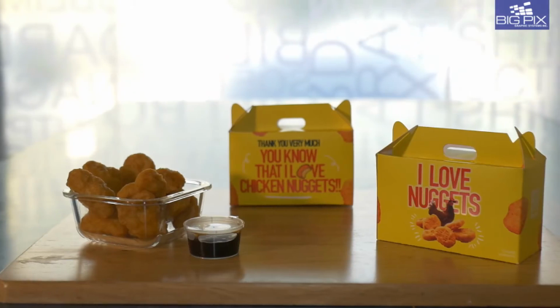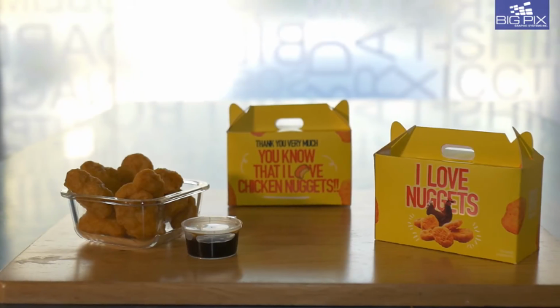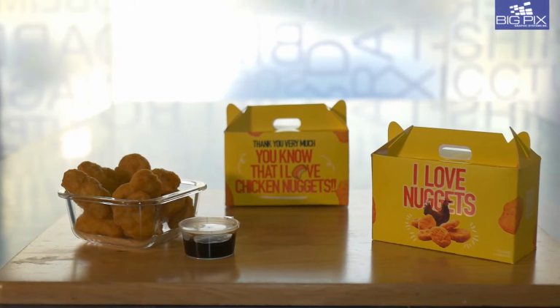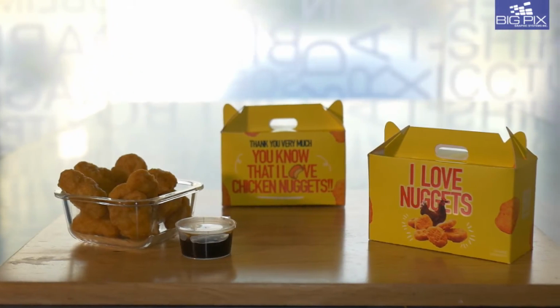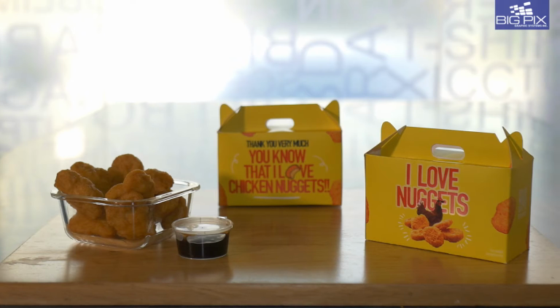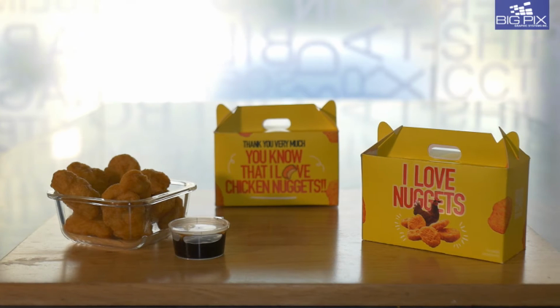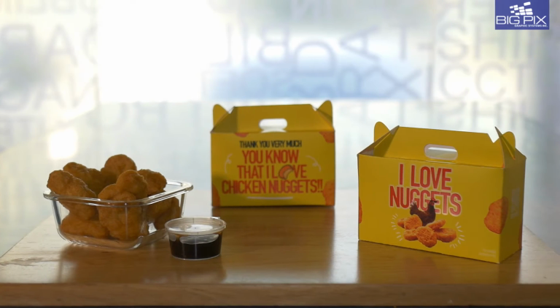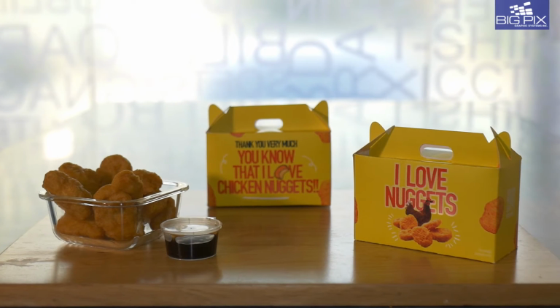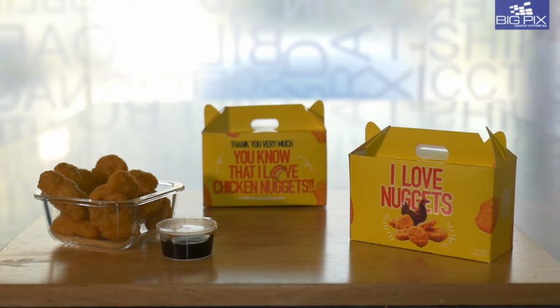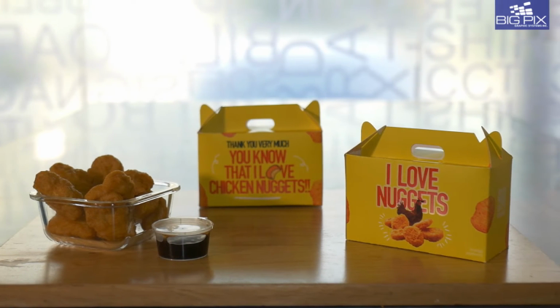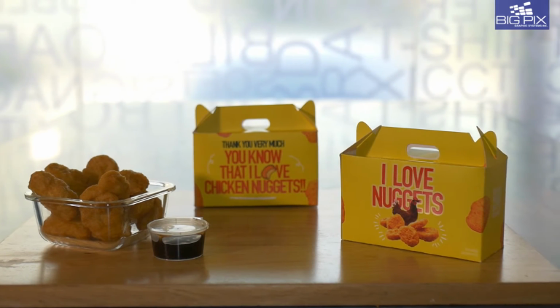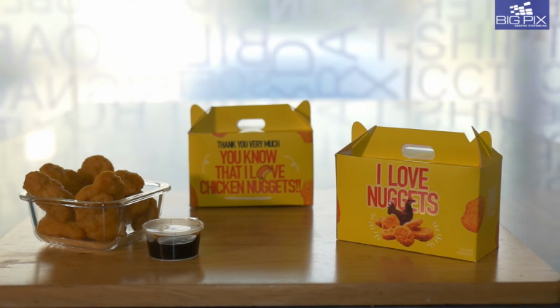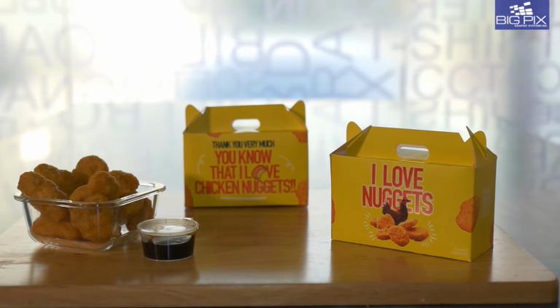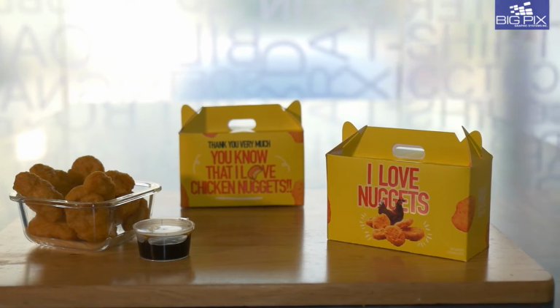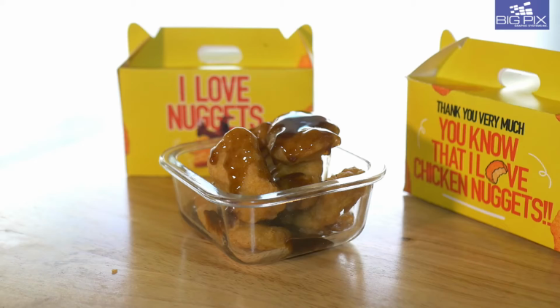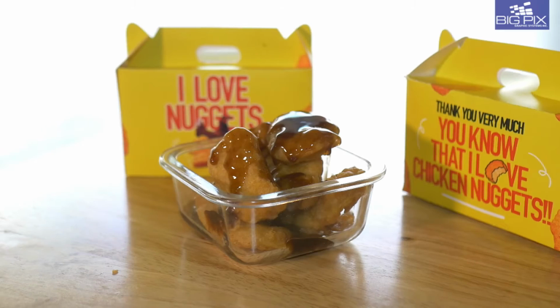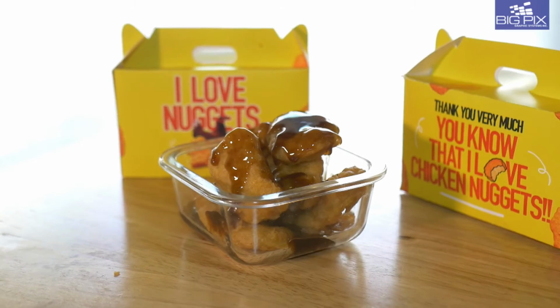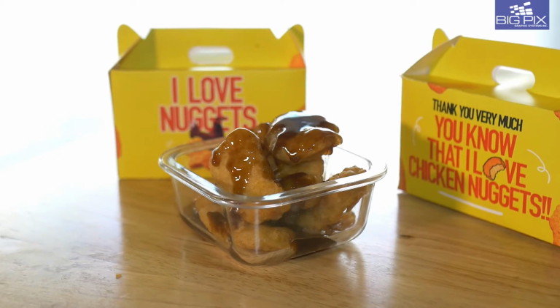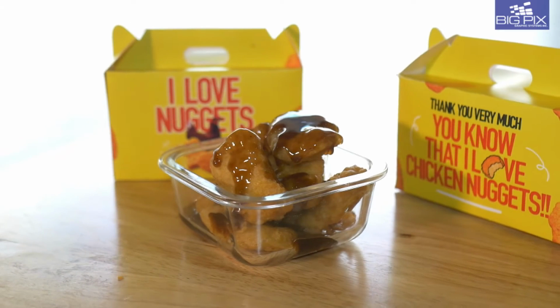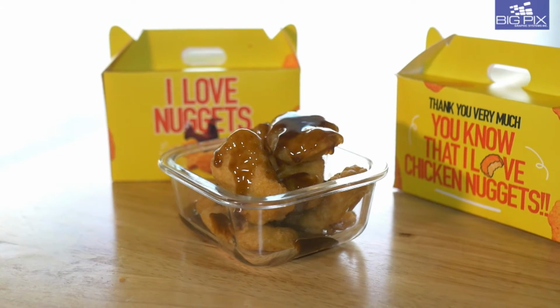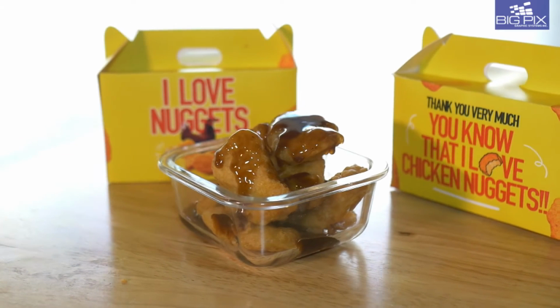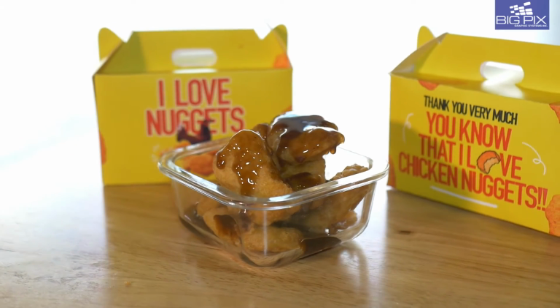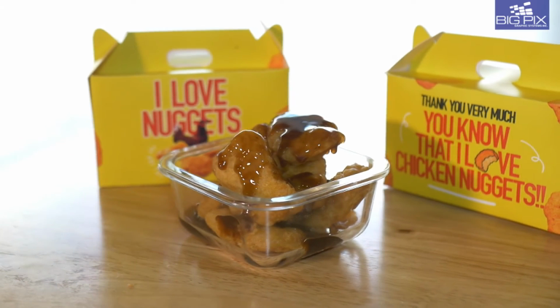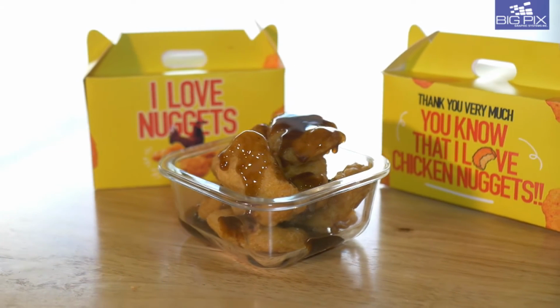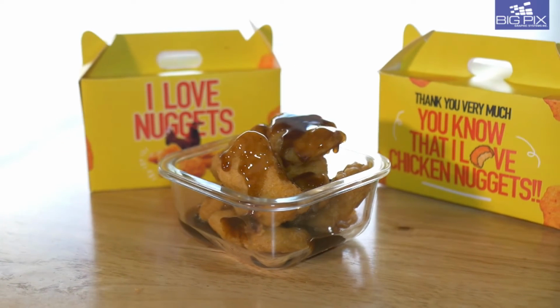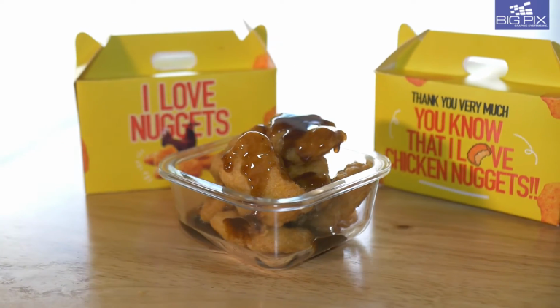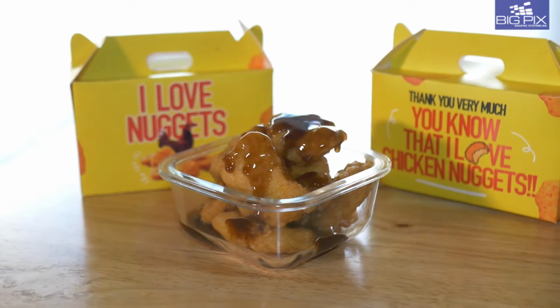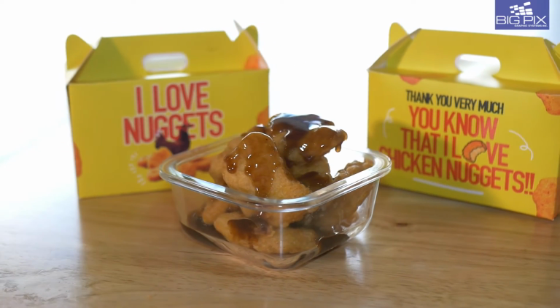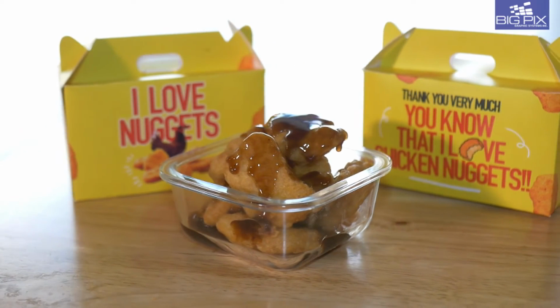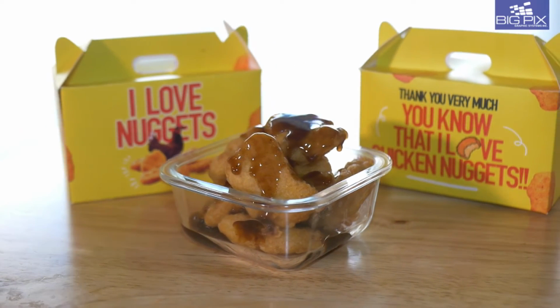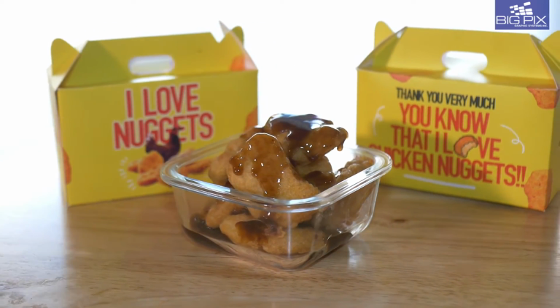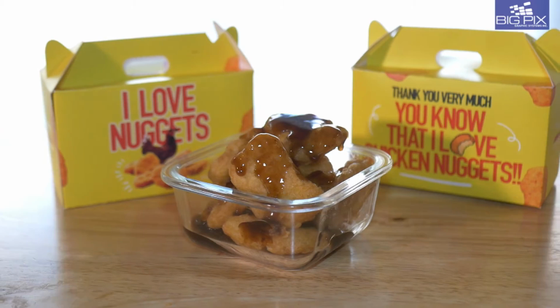With the Mimaki CGAR Cutter in your corner, you'll be able to offer a wider array of products and outputs.